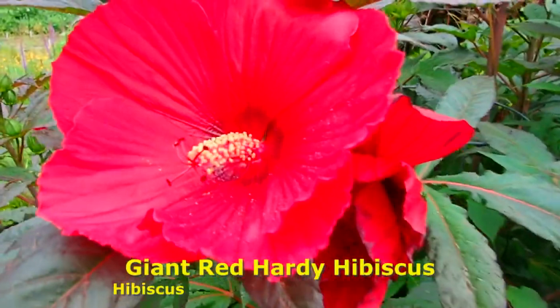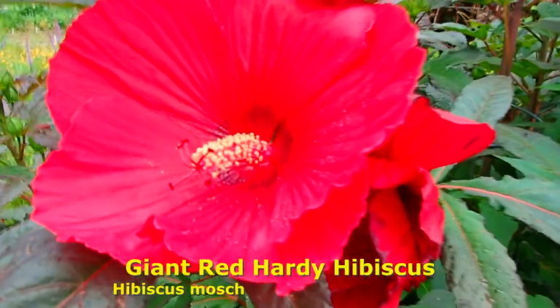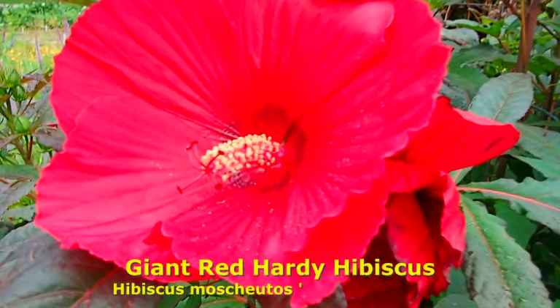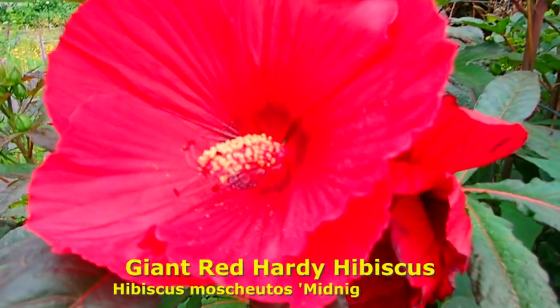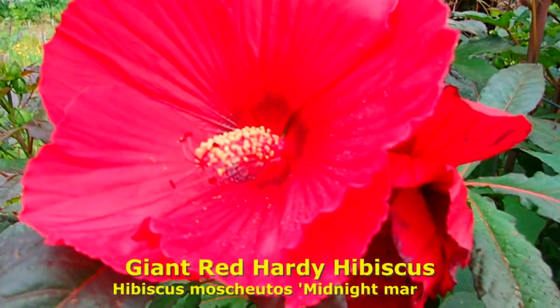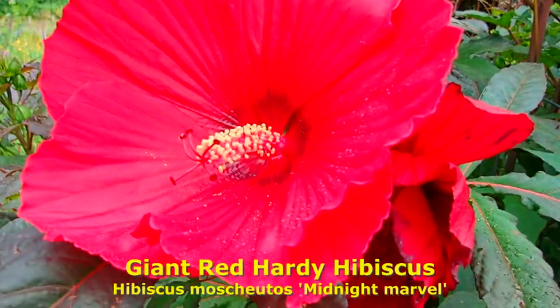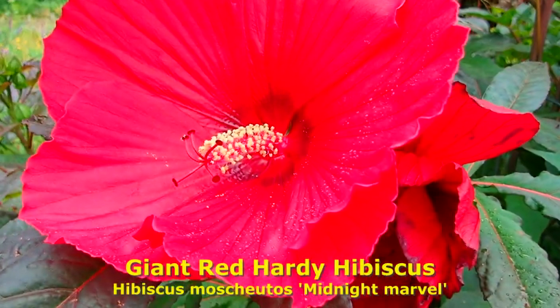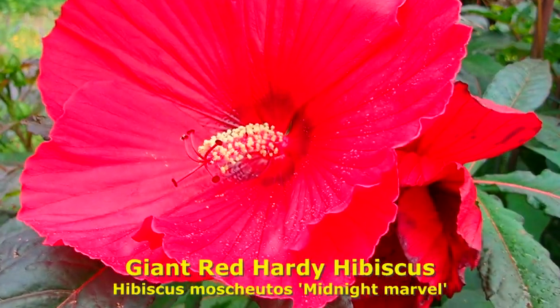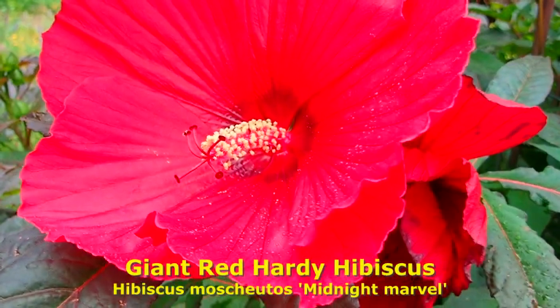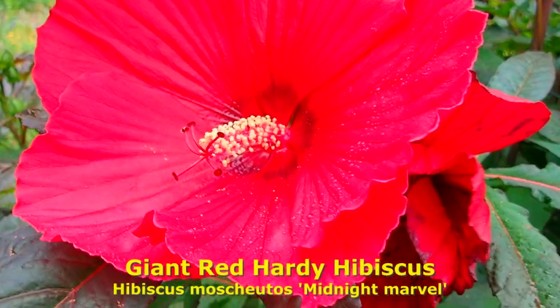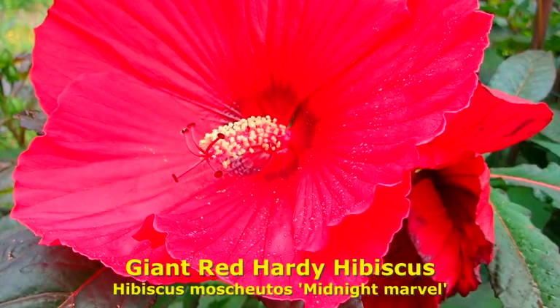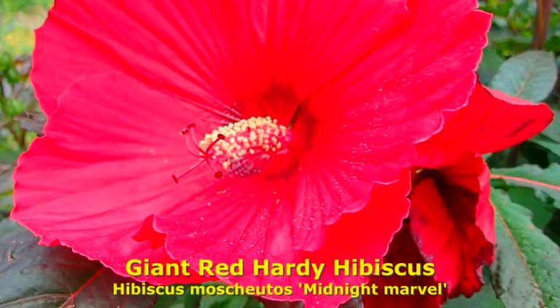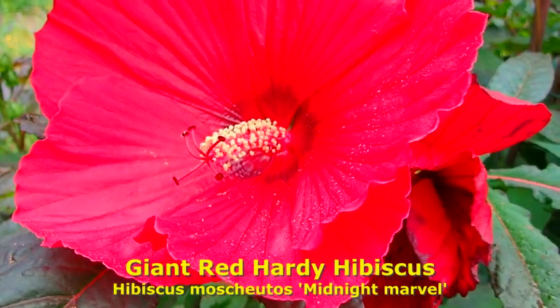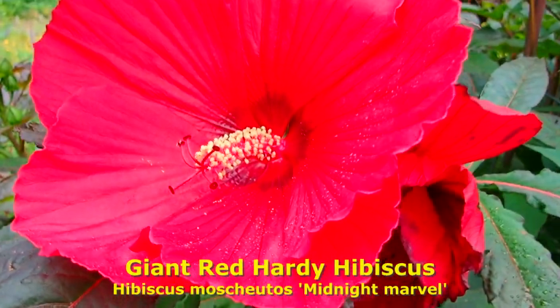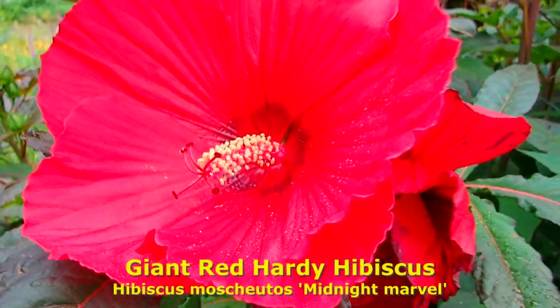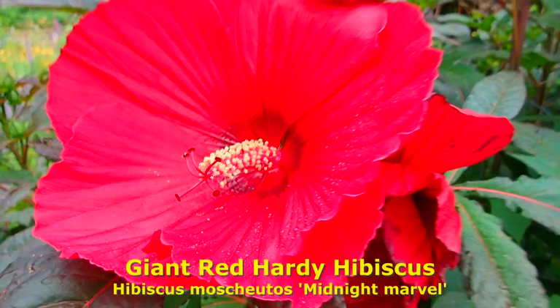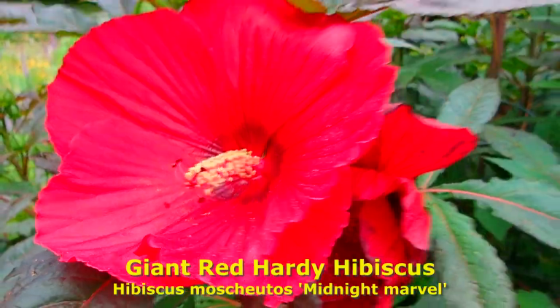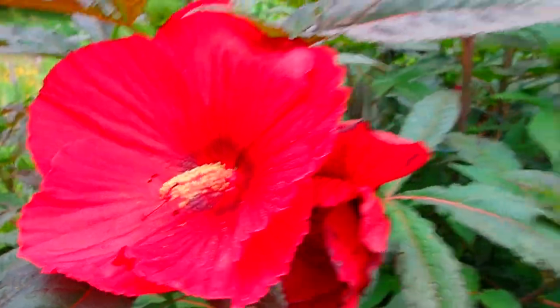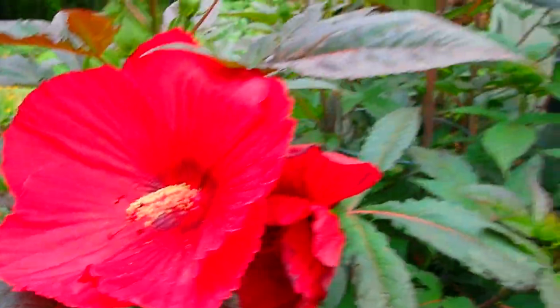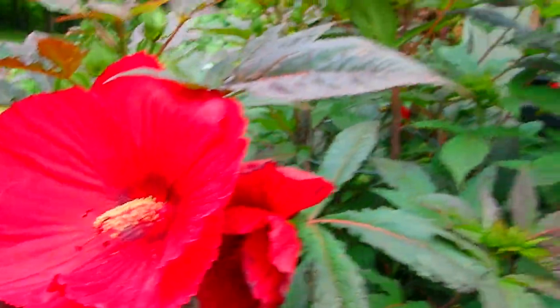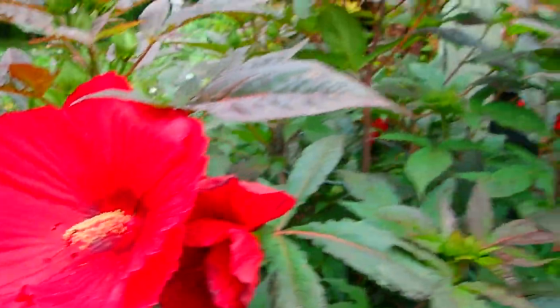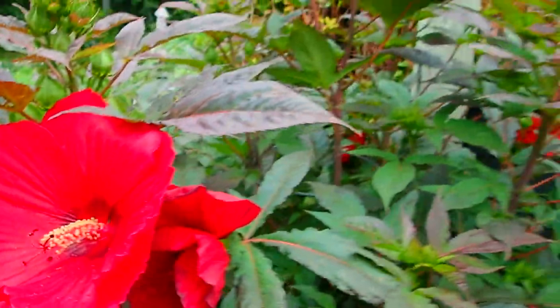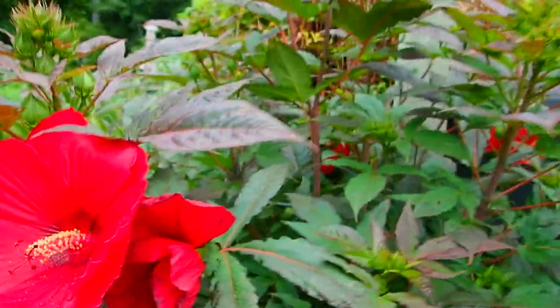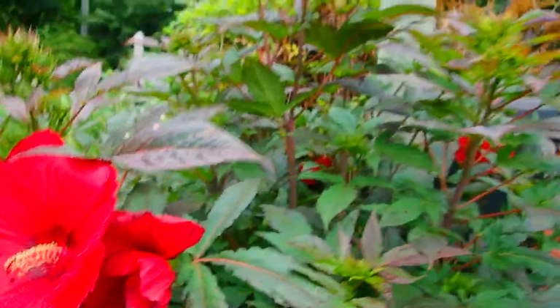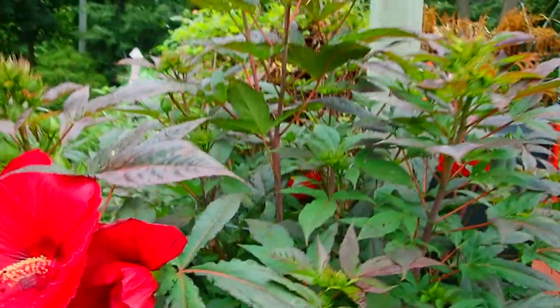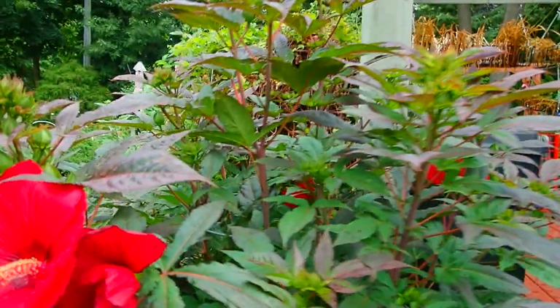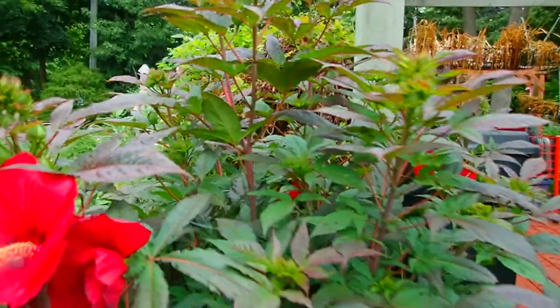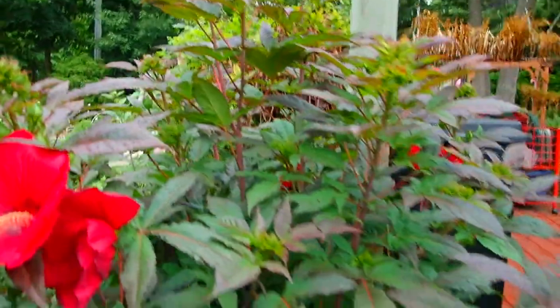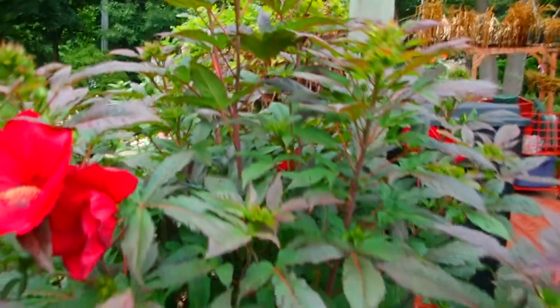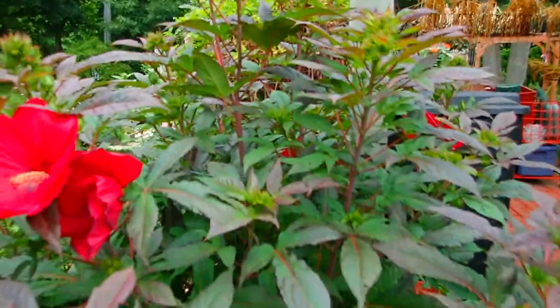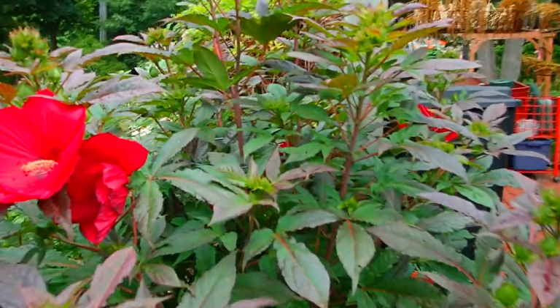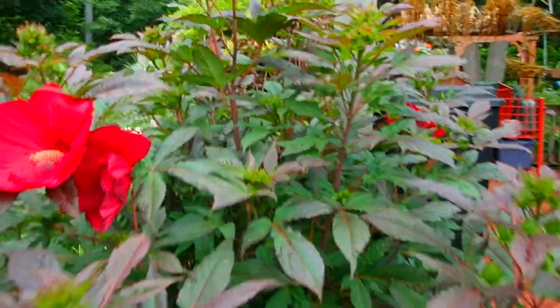Doesn't get quite as tall, but massive blossoms.